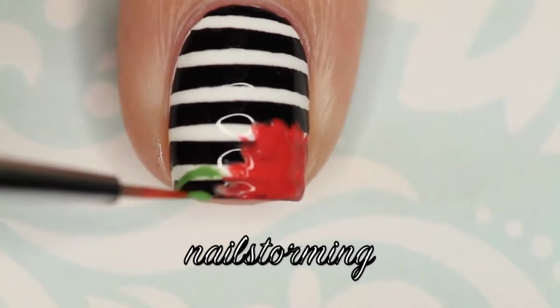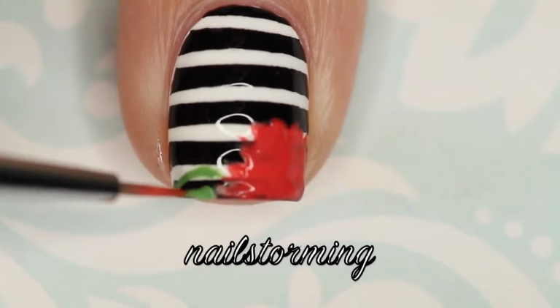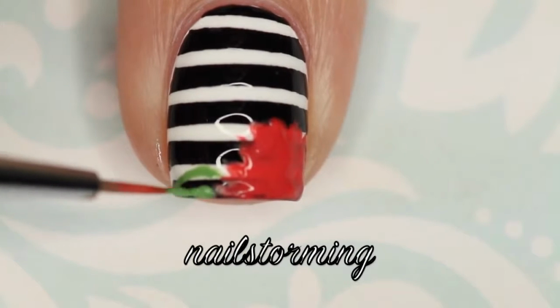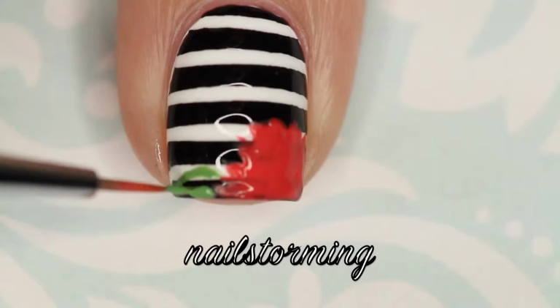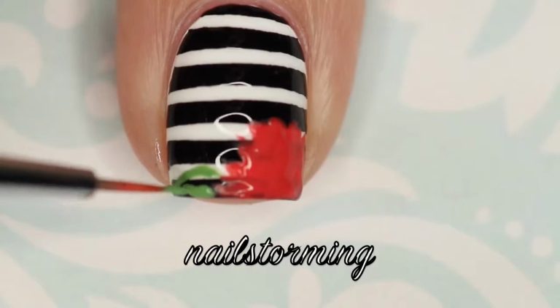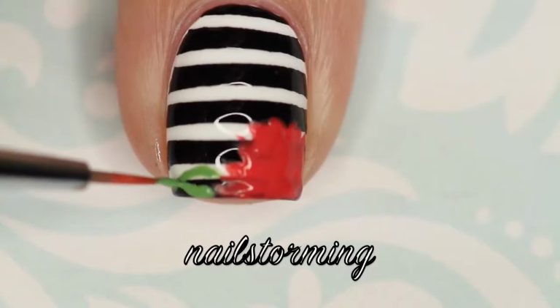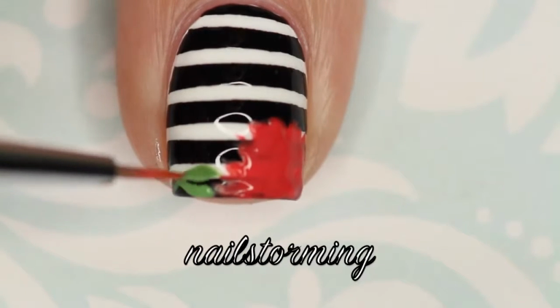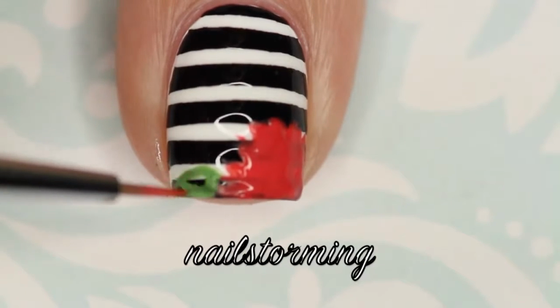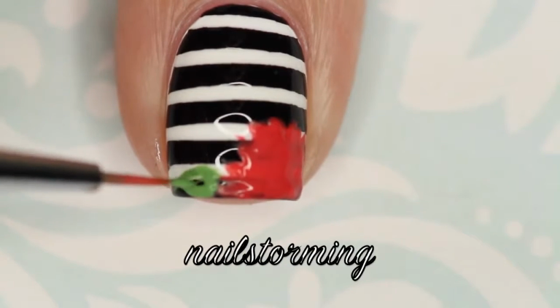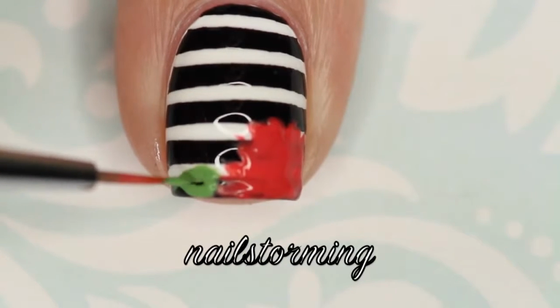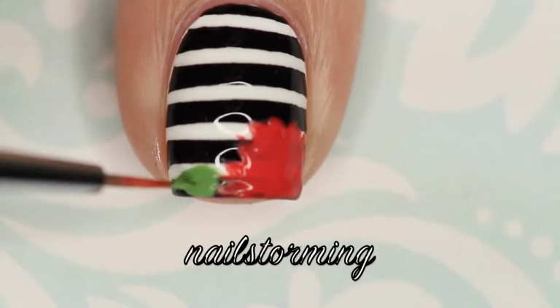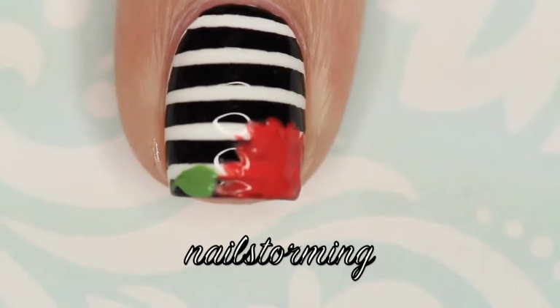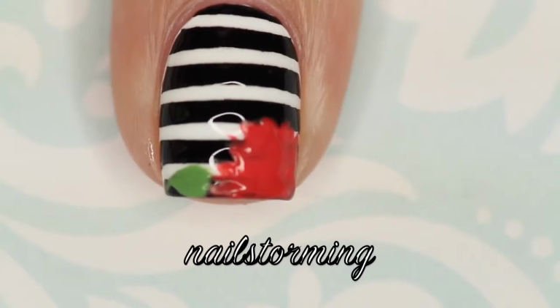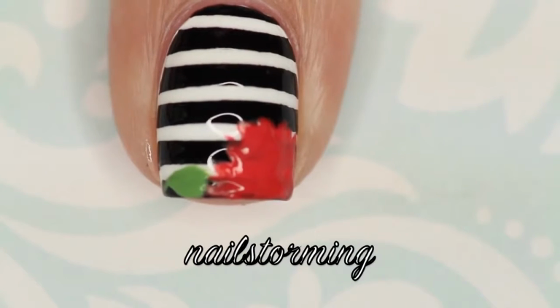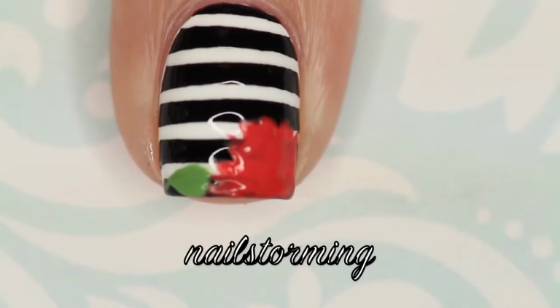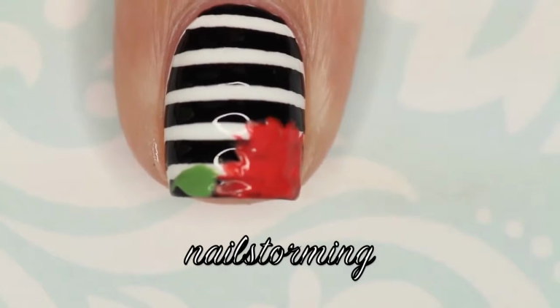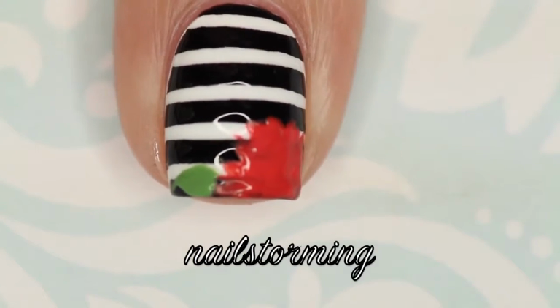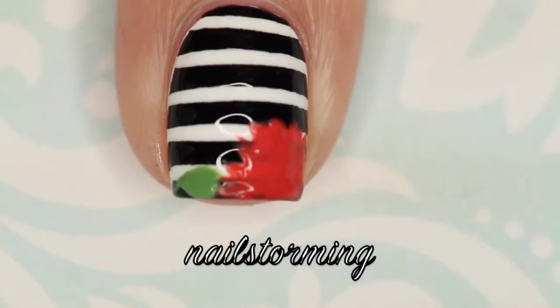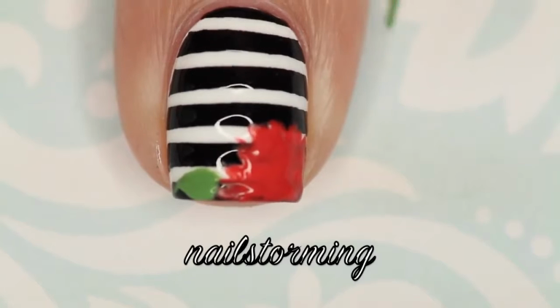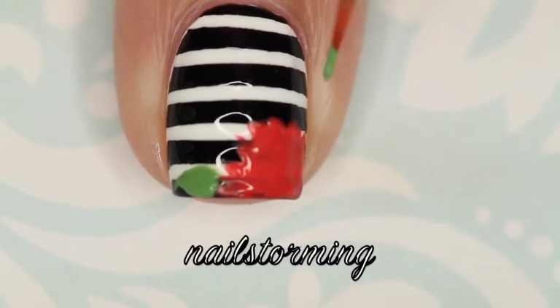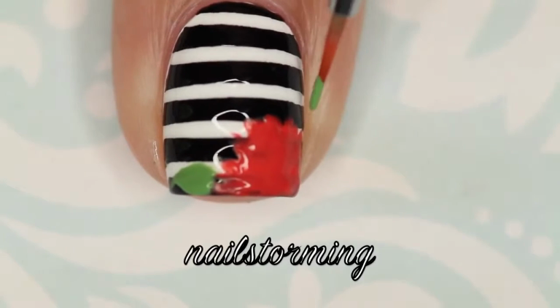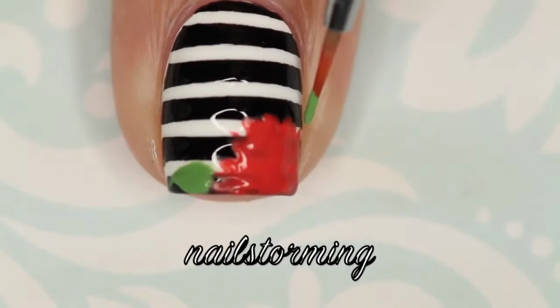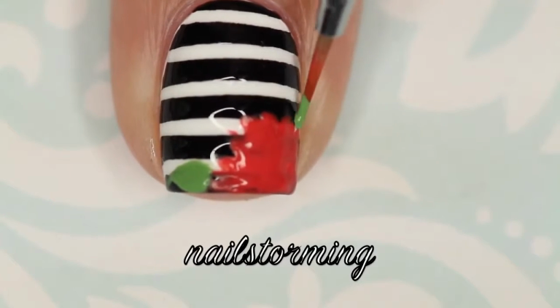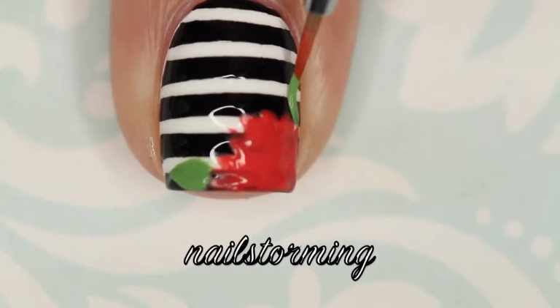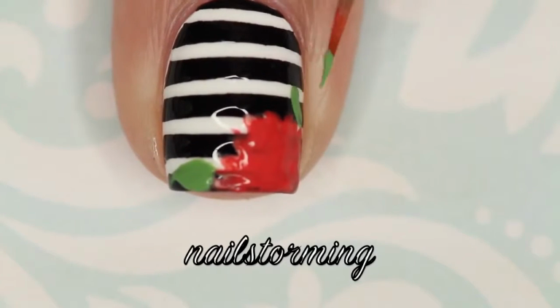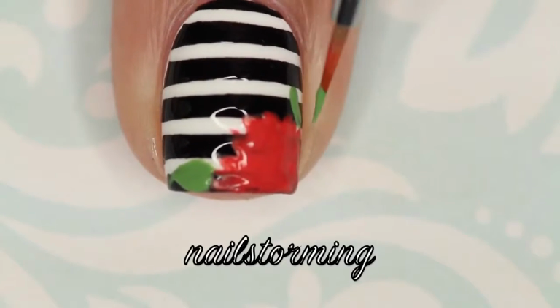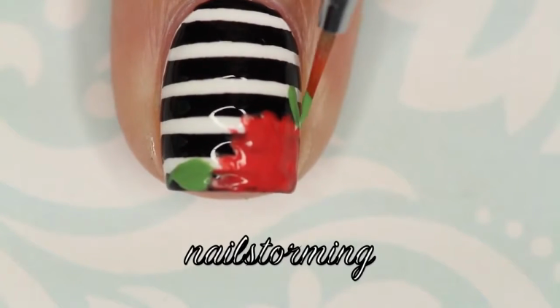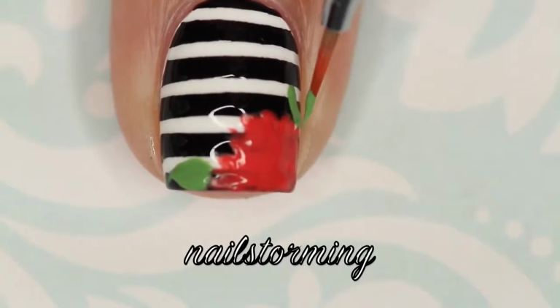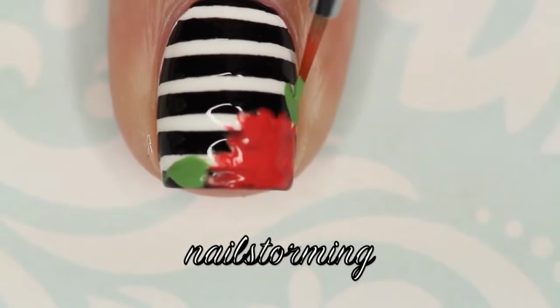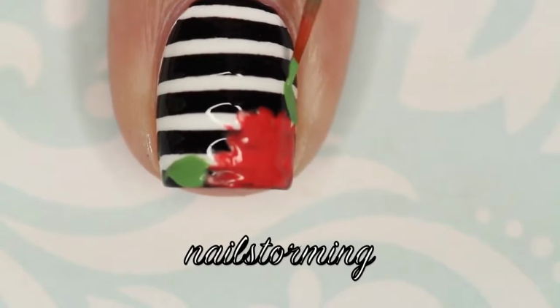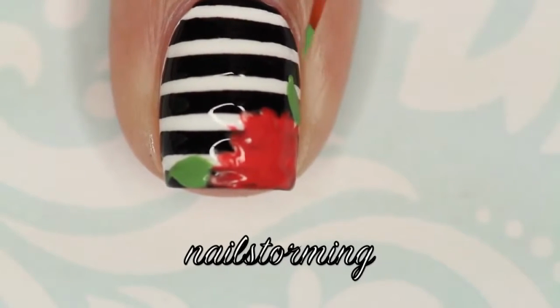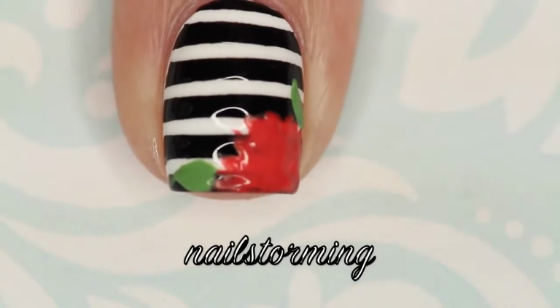While that dries, I'm going in with the same brush and some green and I'm freehanding the leaves. I like to just kind of do a teardrop shape for these.